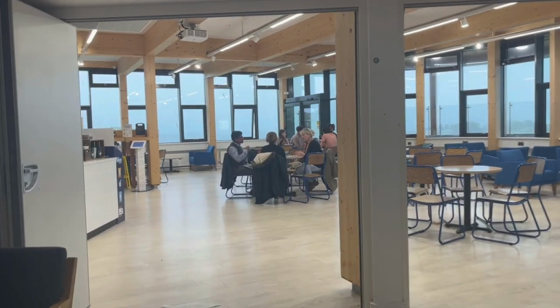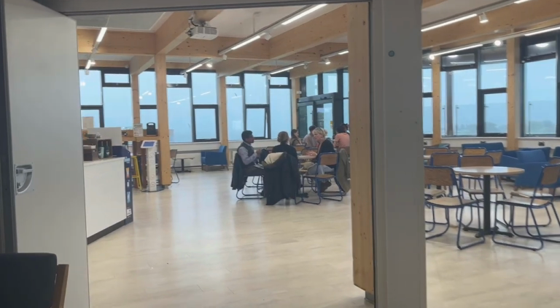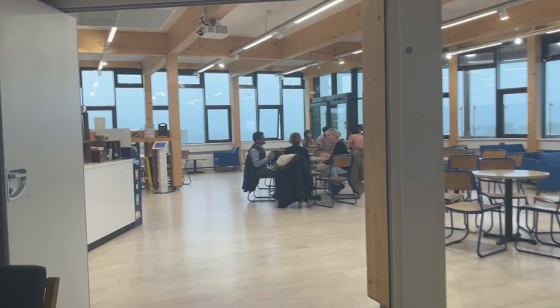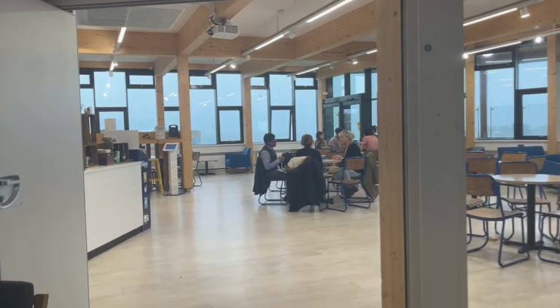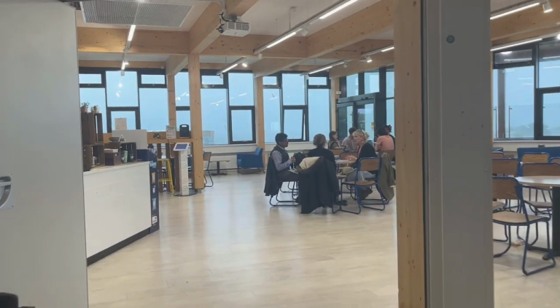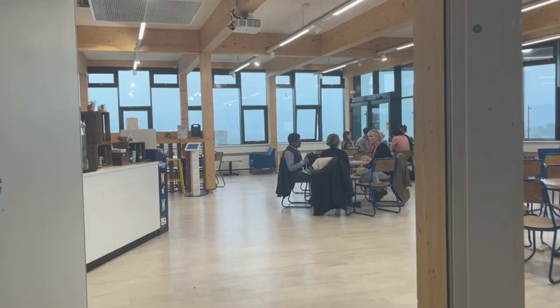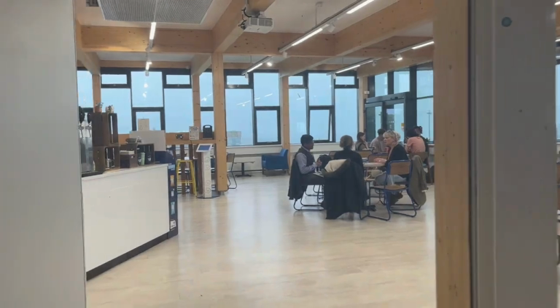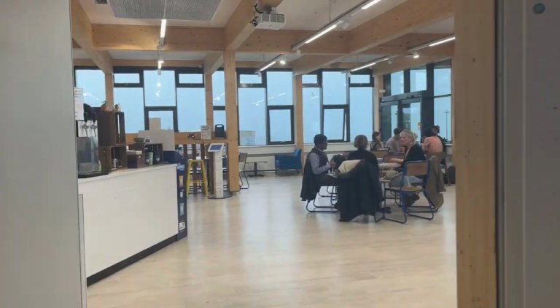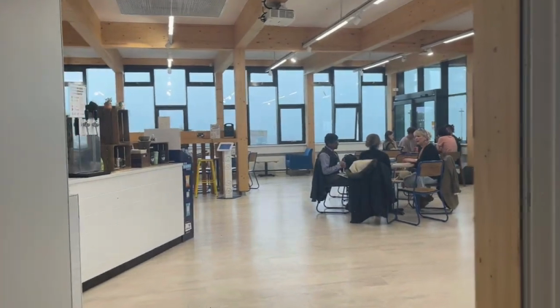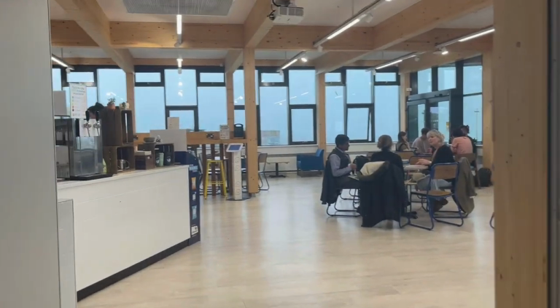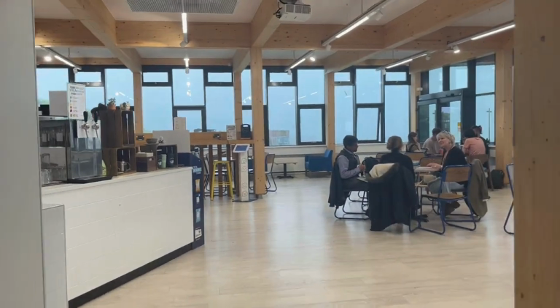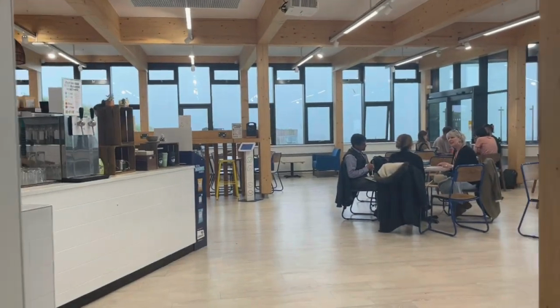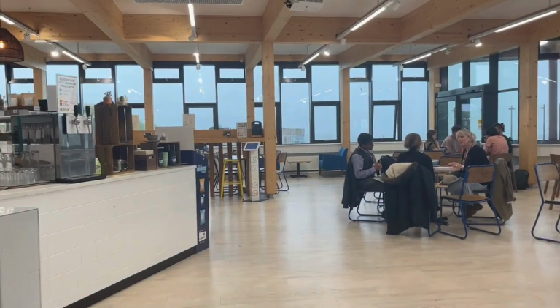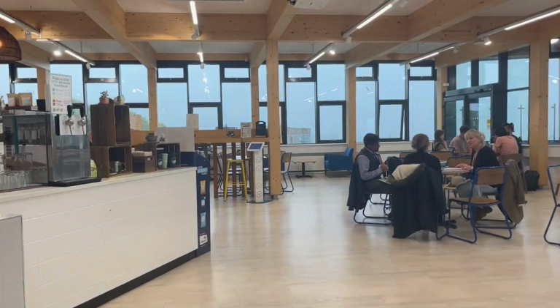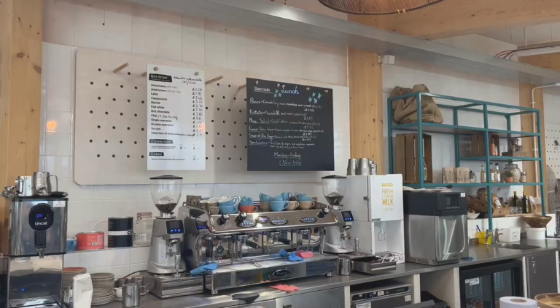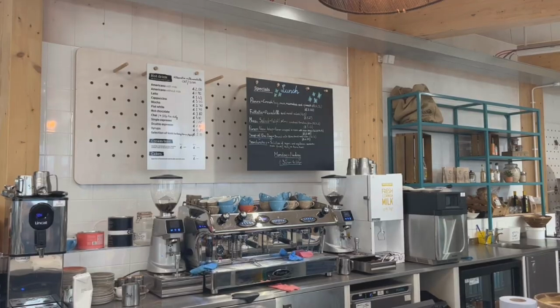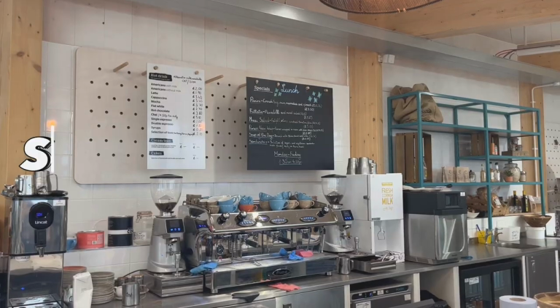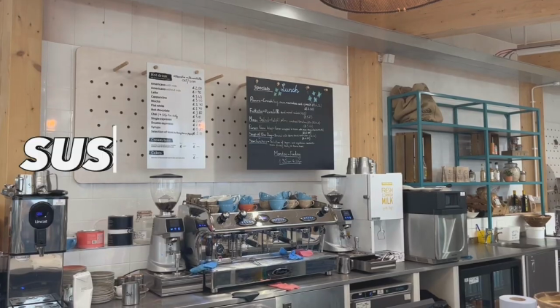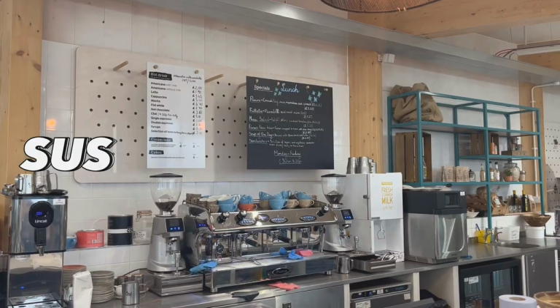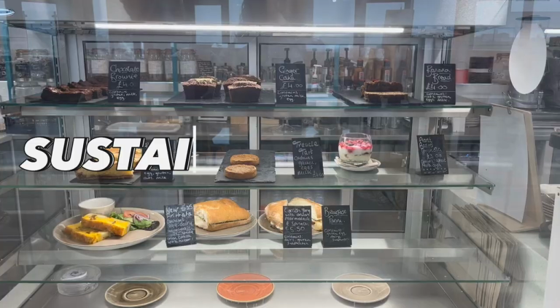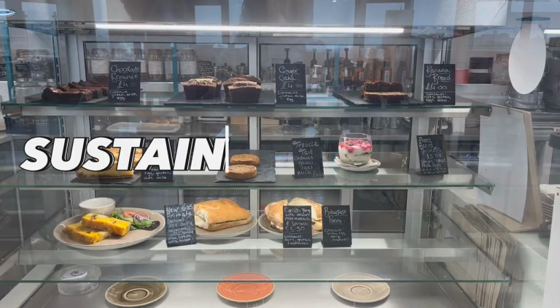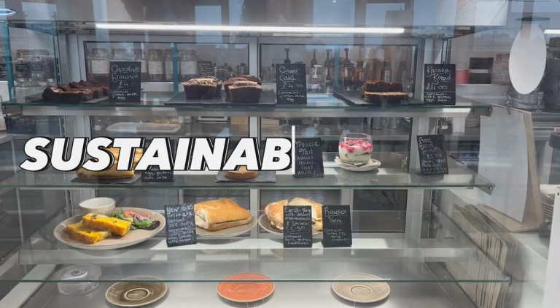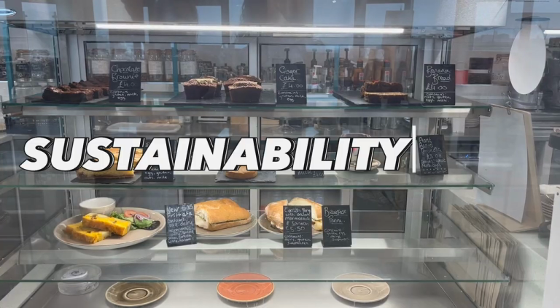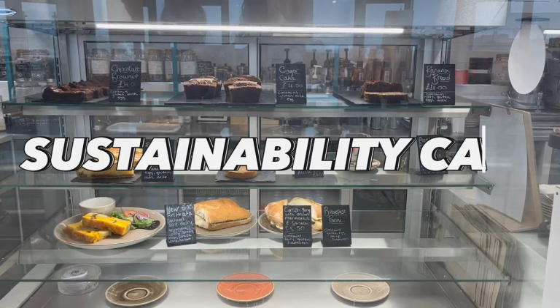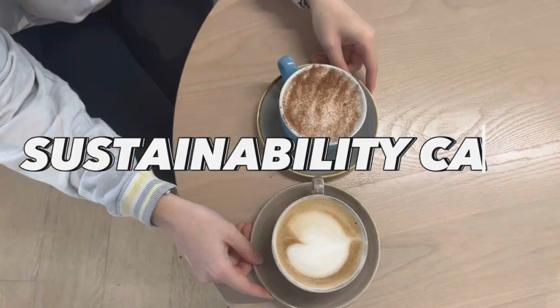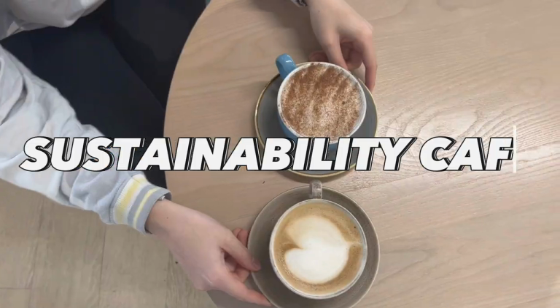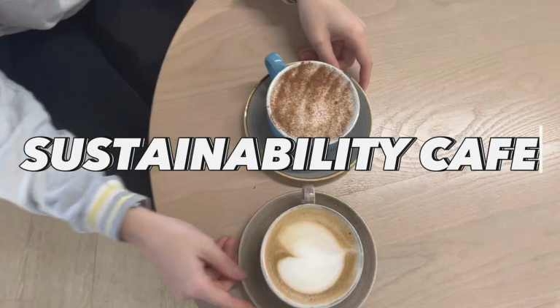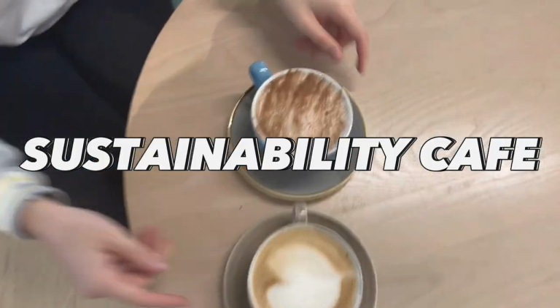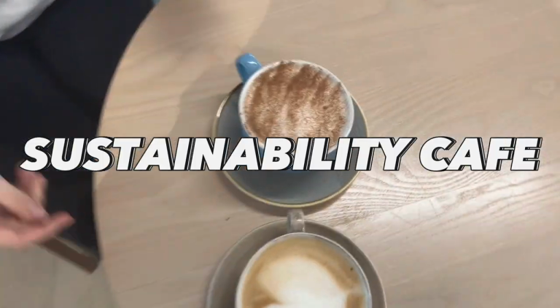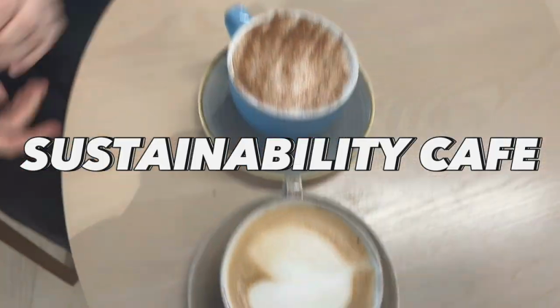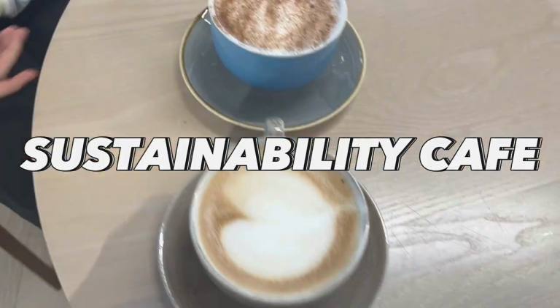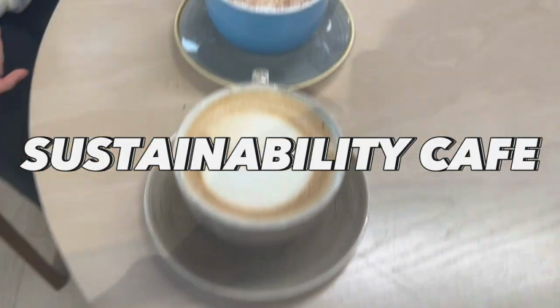Then we headed for a coffee at the Sustainability Cafe, which is a zero waste cafe on campus.